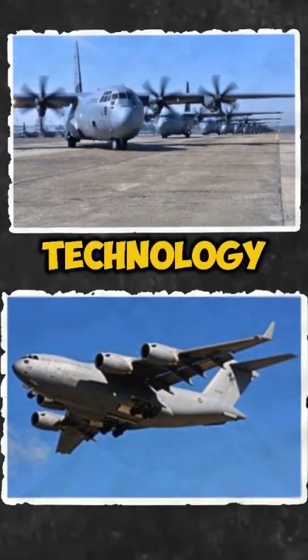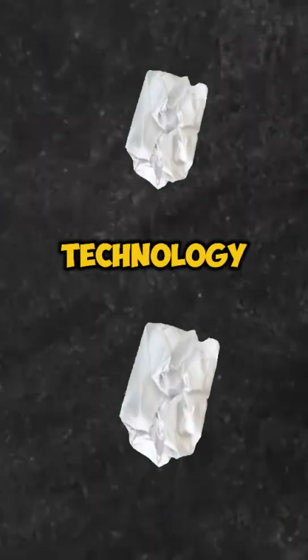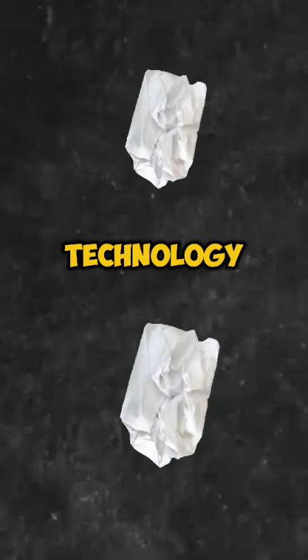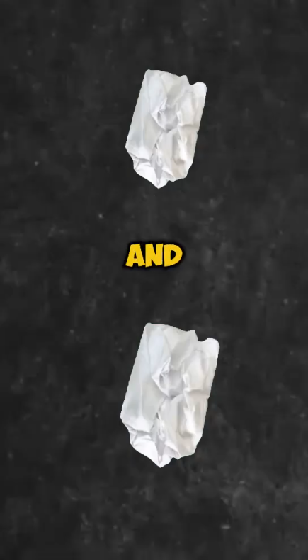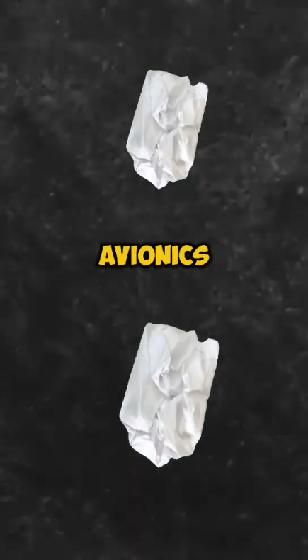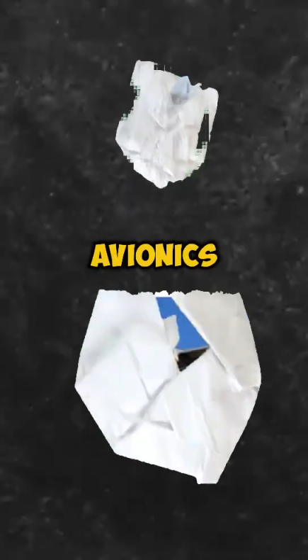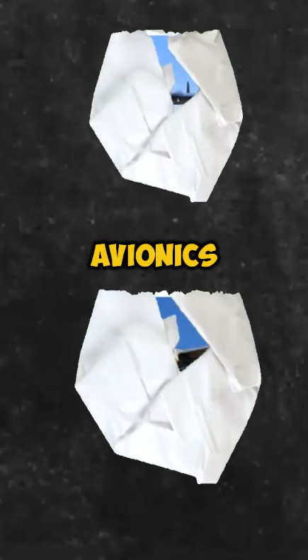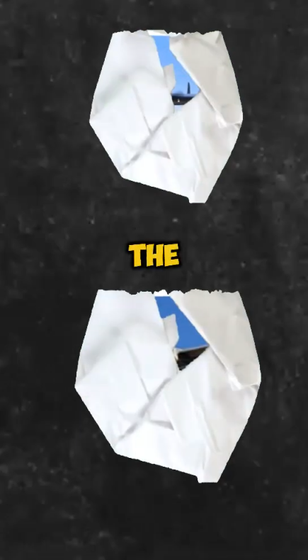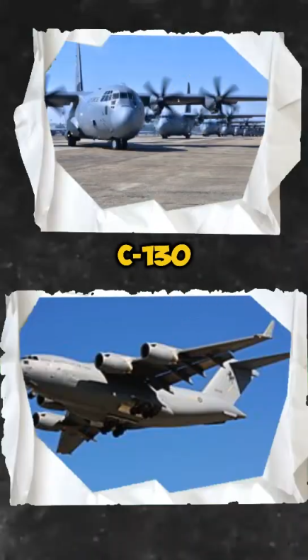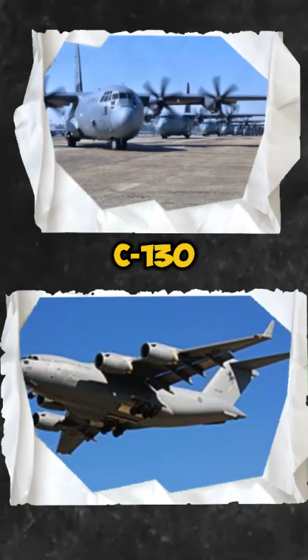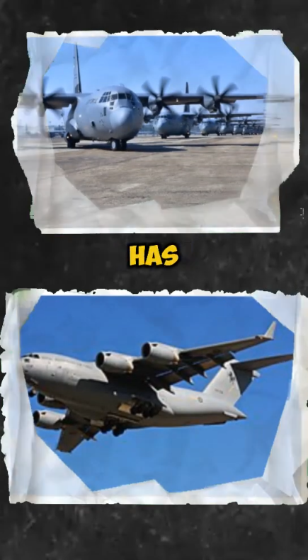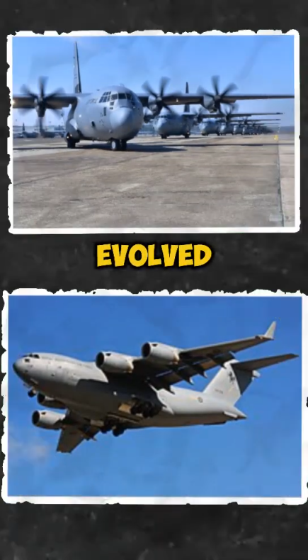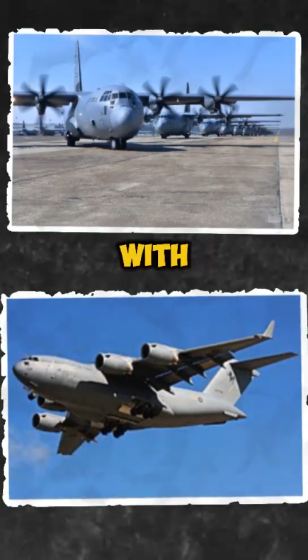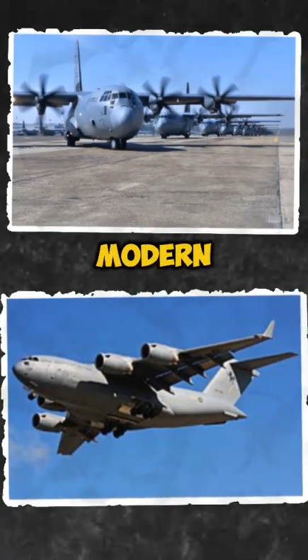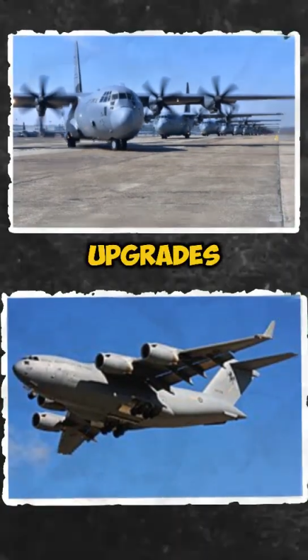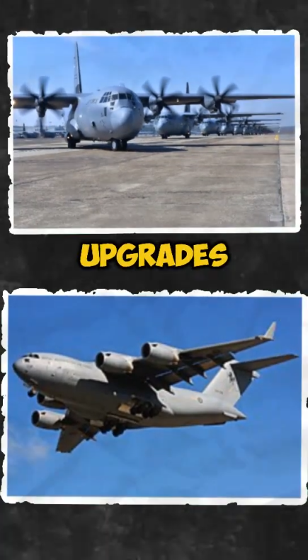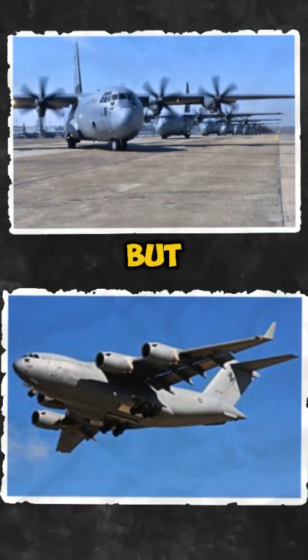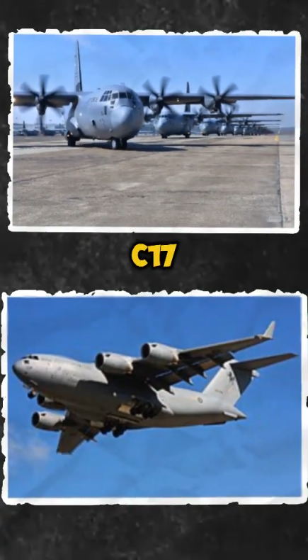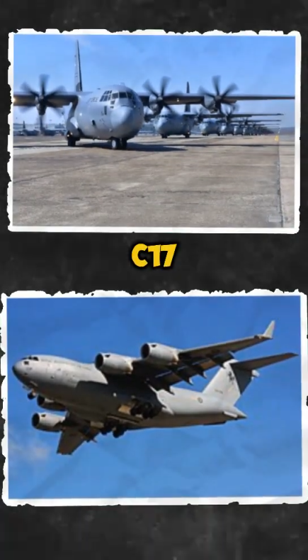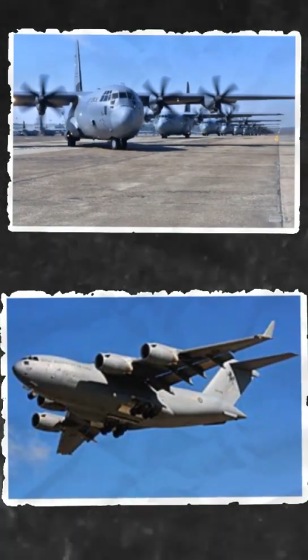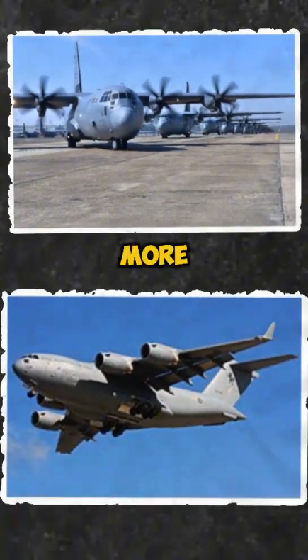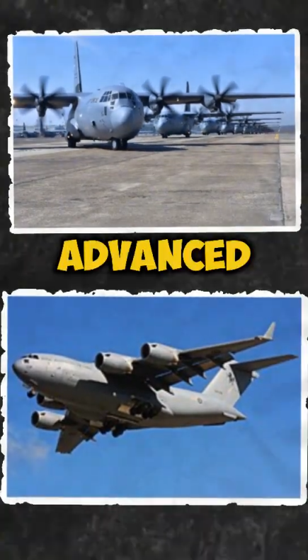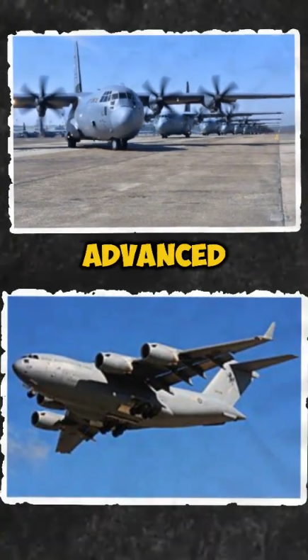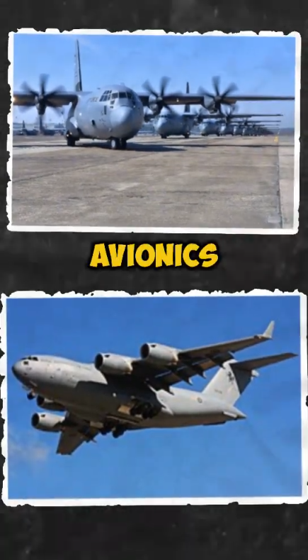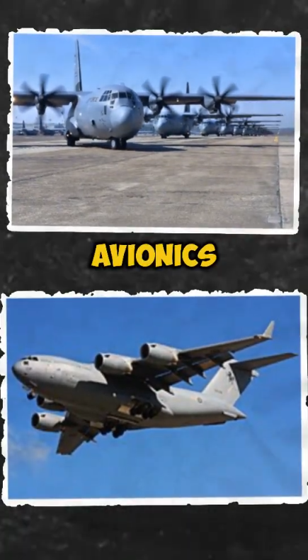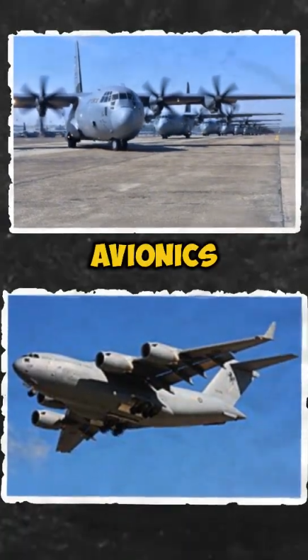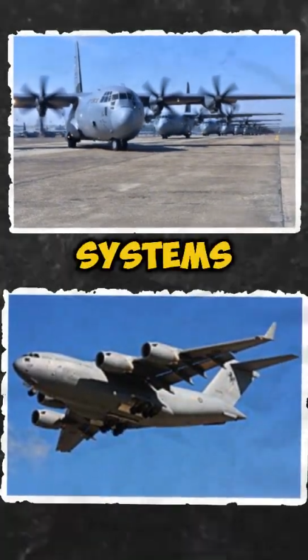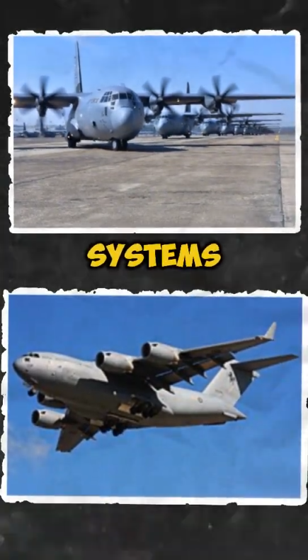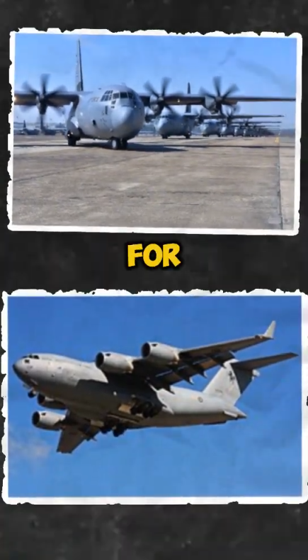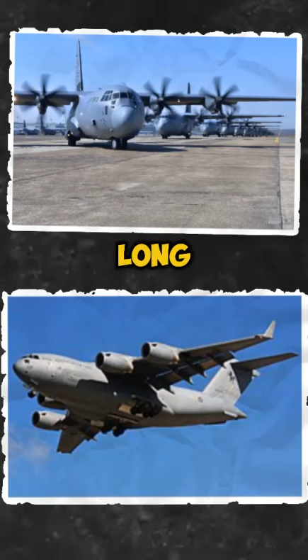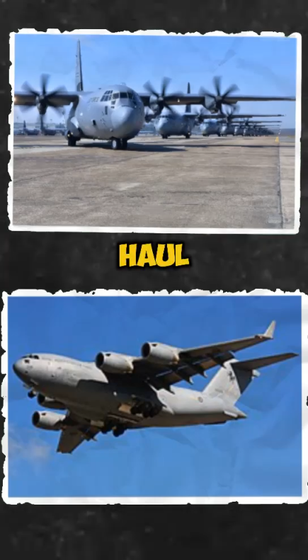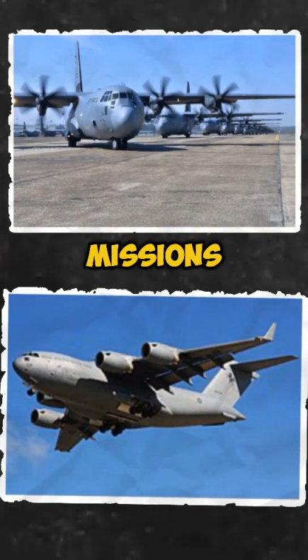Technology and avionics. The C-130 has evolved with modern upgrades, but the C-17 has more advanced avionics and systems for long-haul missions. Winner: C-17.